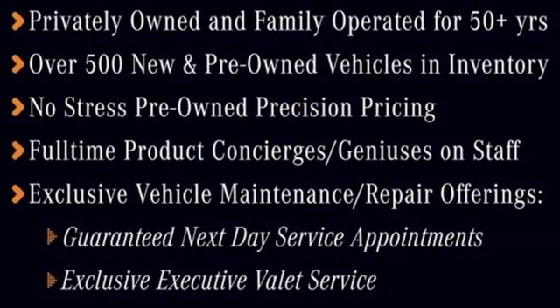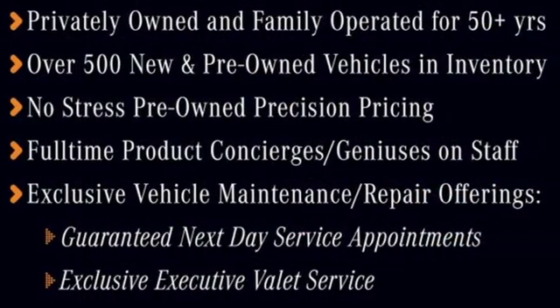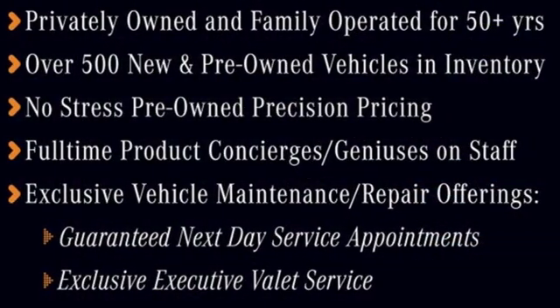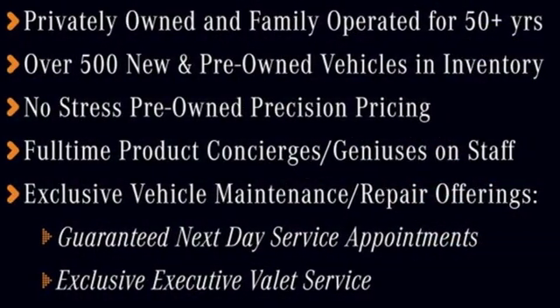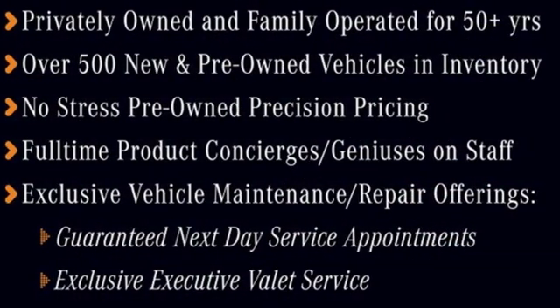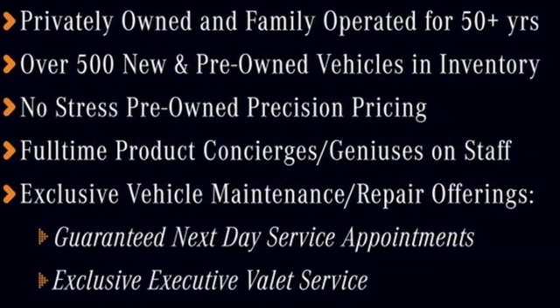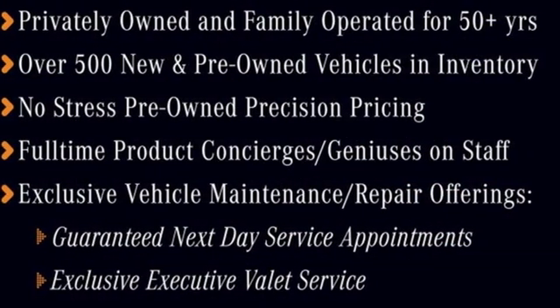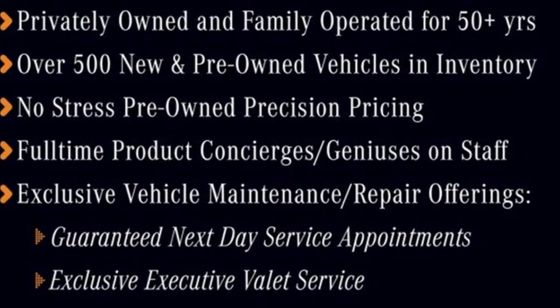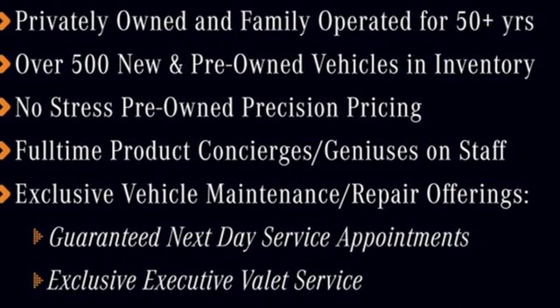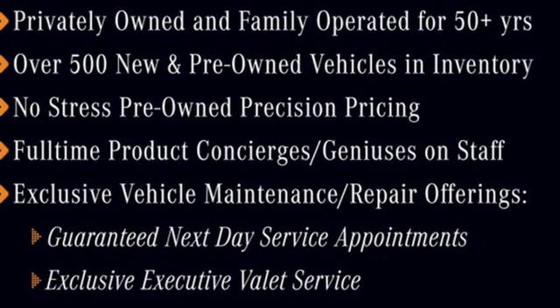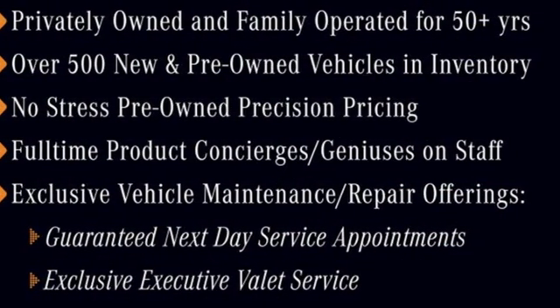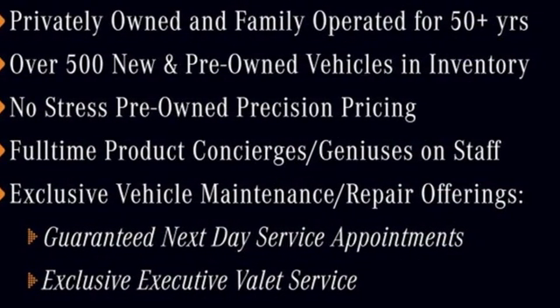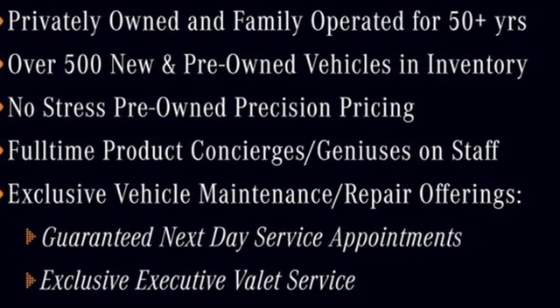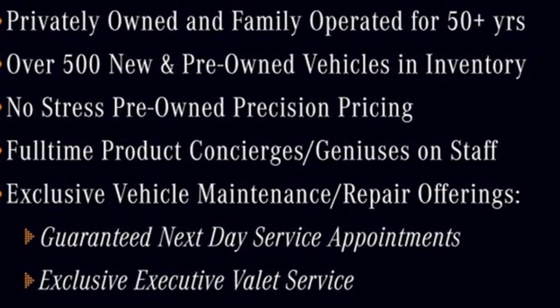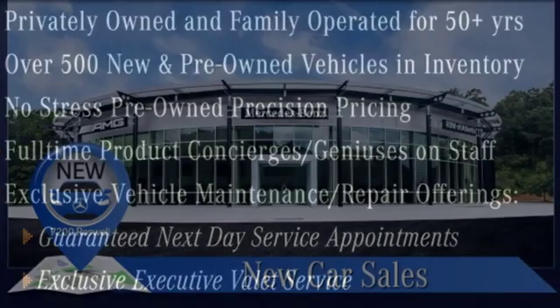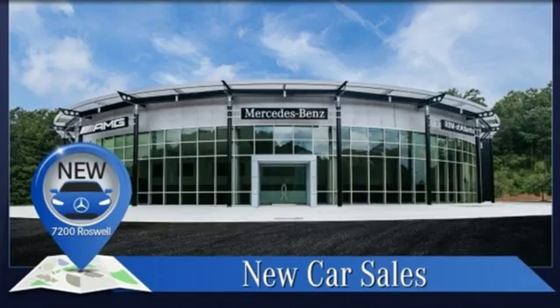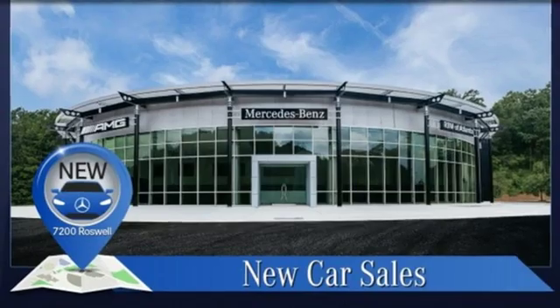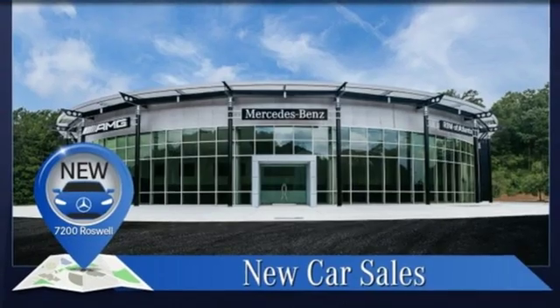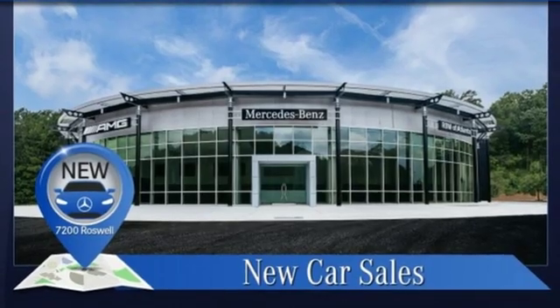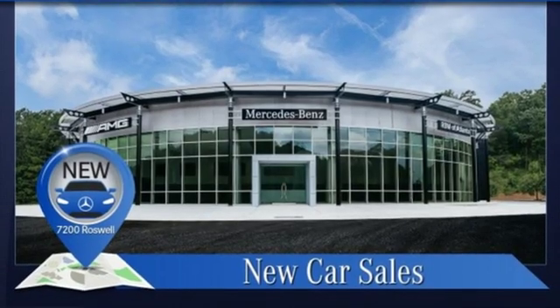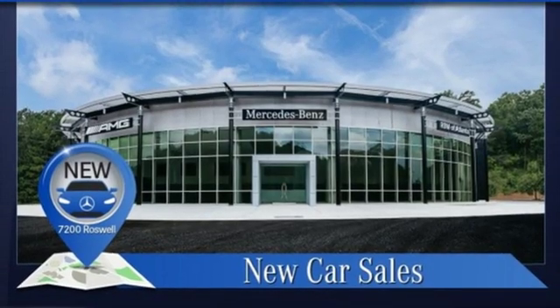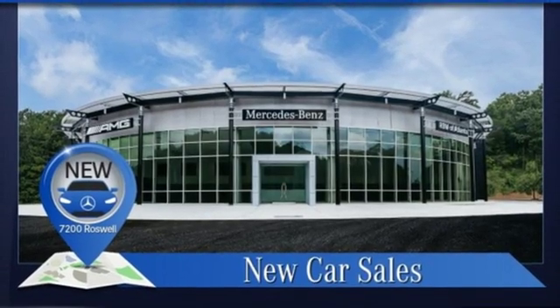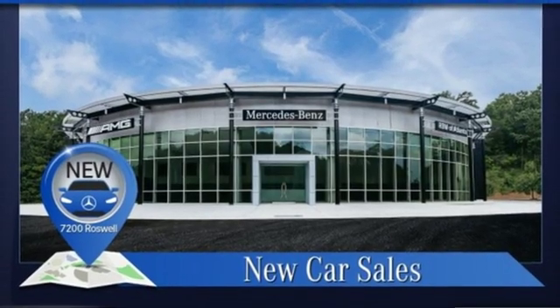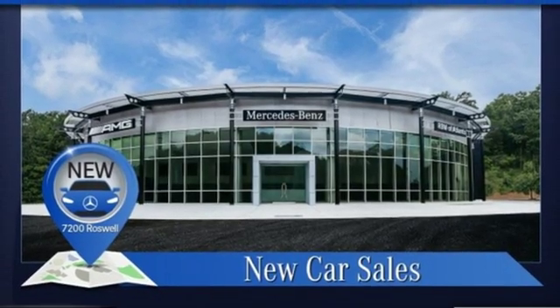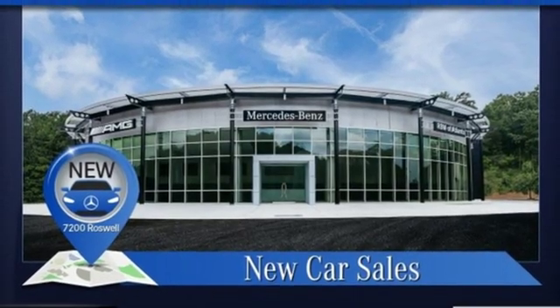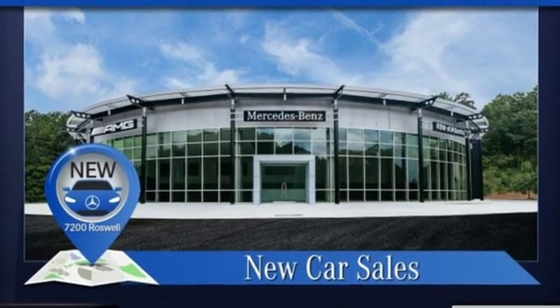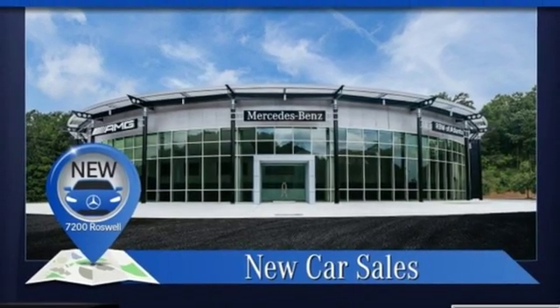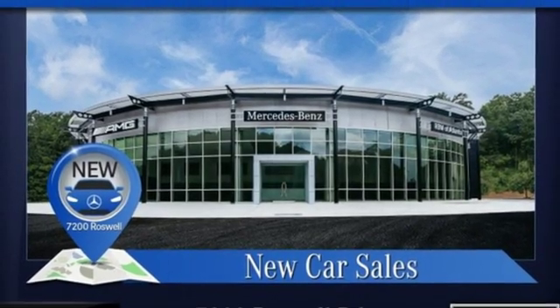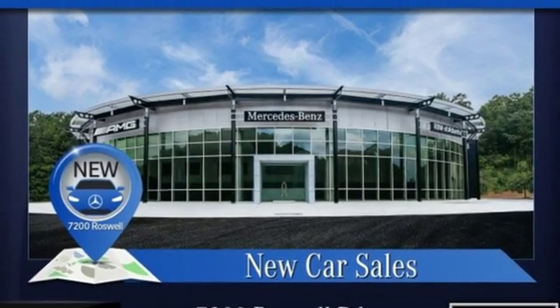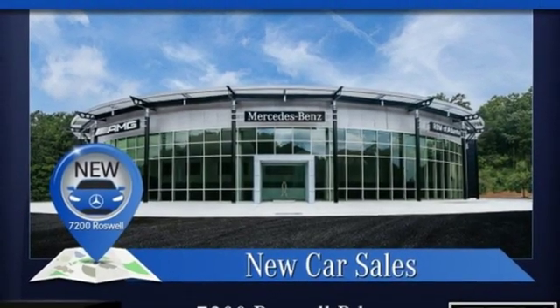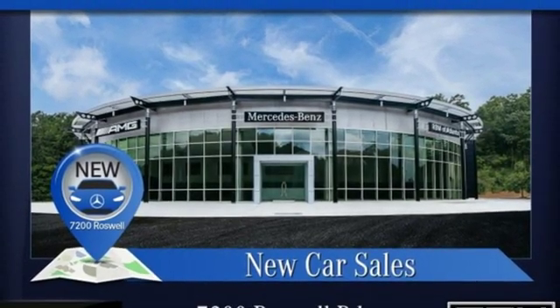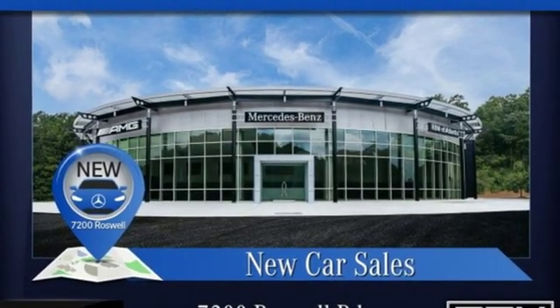Mercedes-Benz keeps setting the standard and driving forward. There's even more to see in person. Take it for a test drive today.